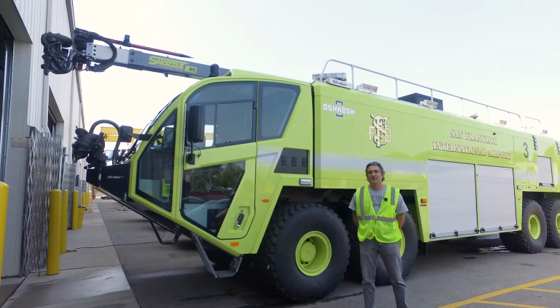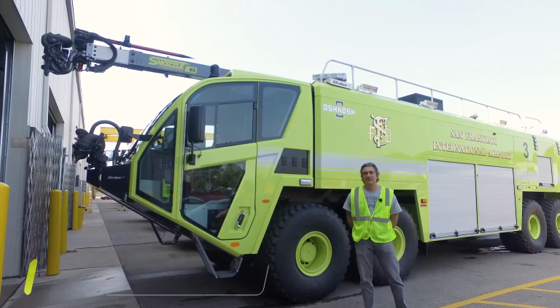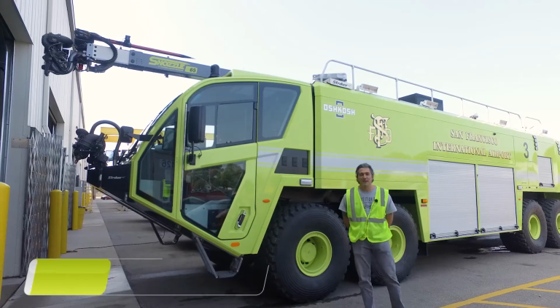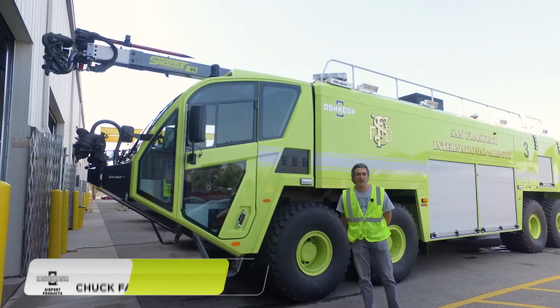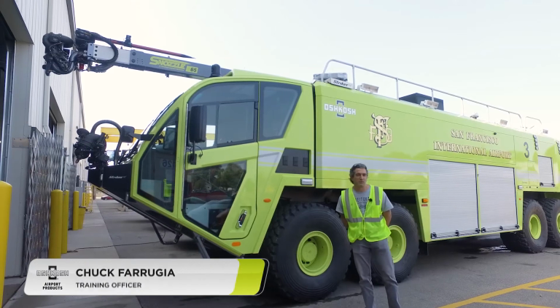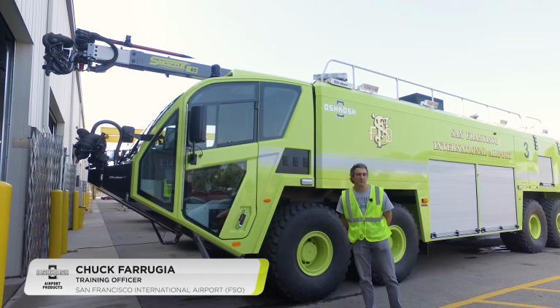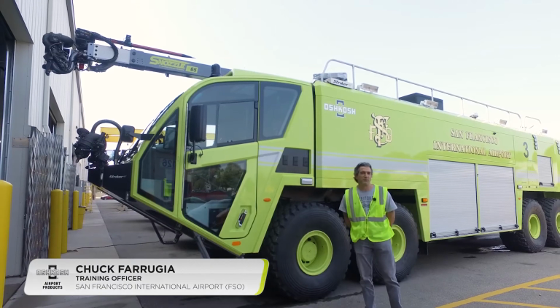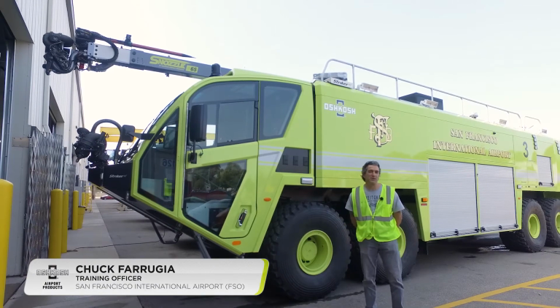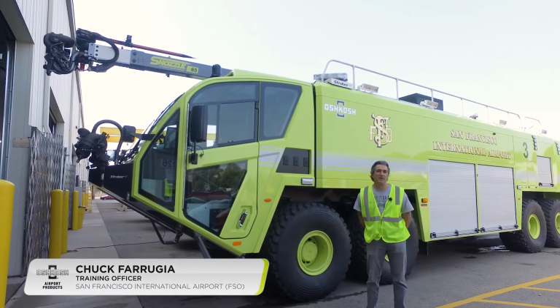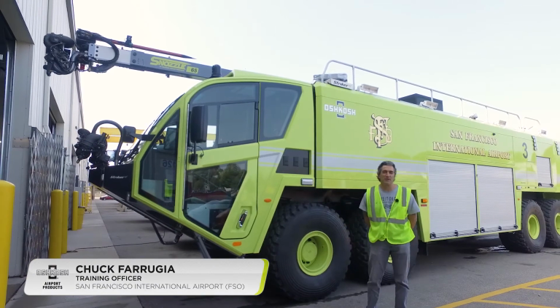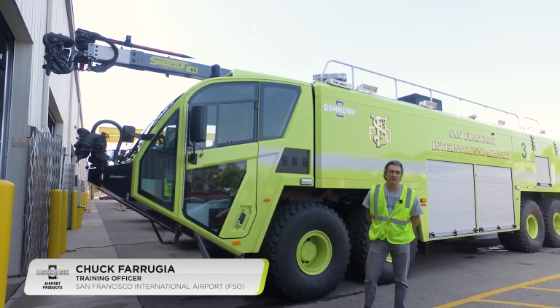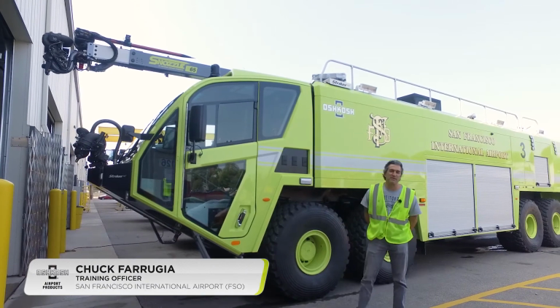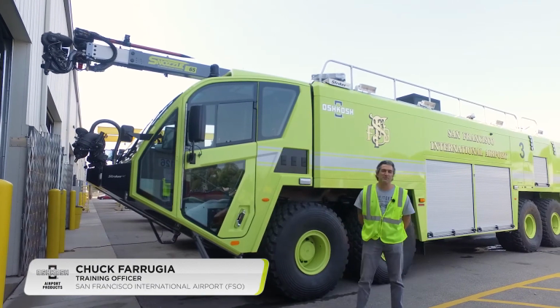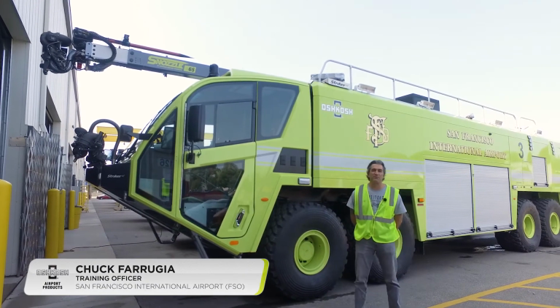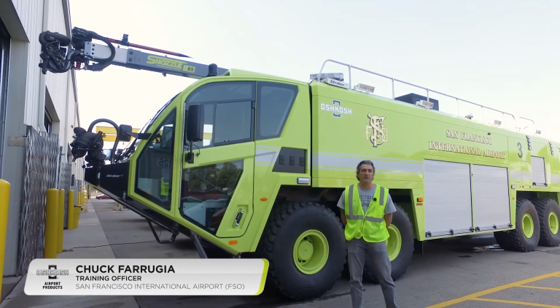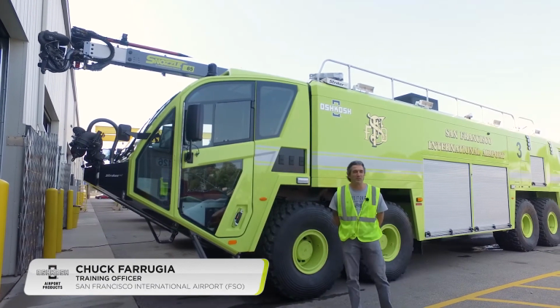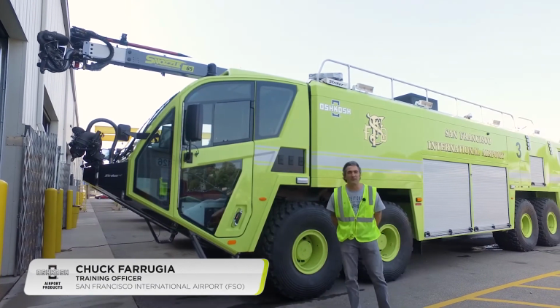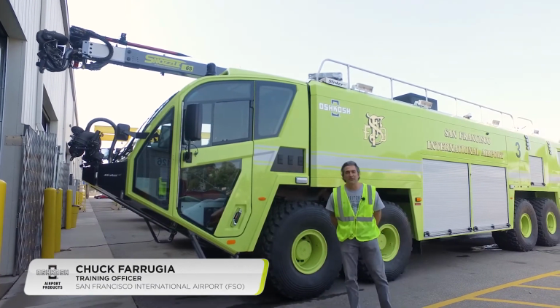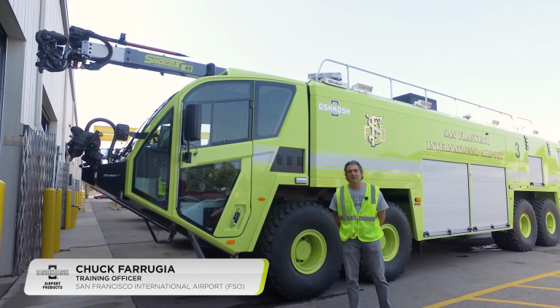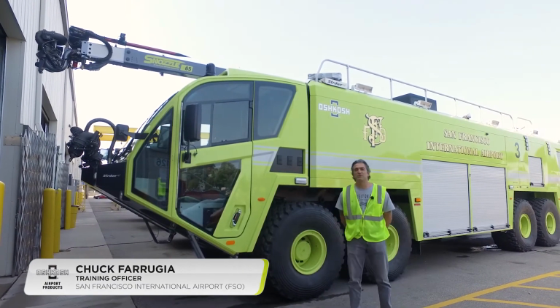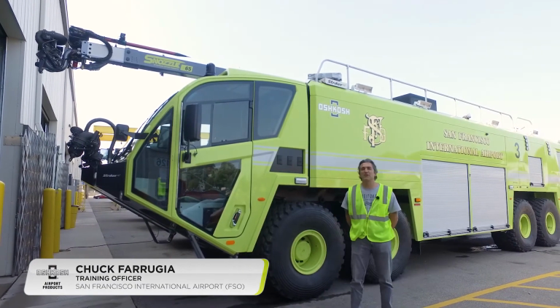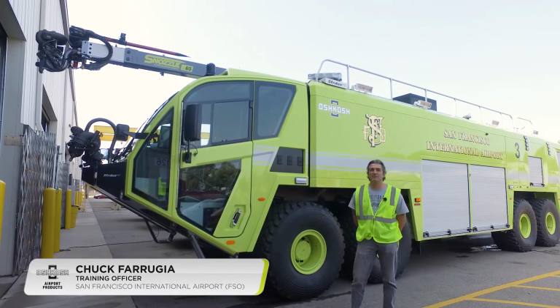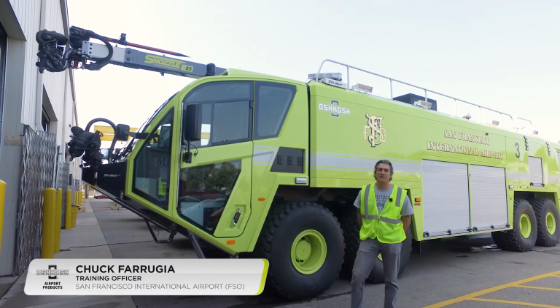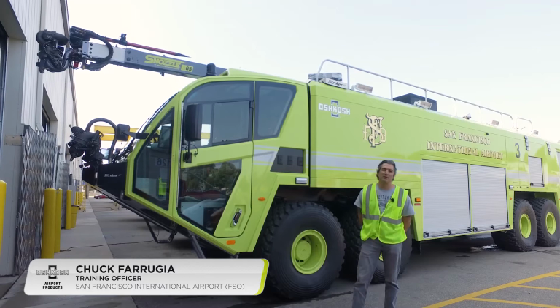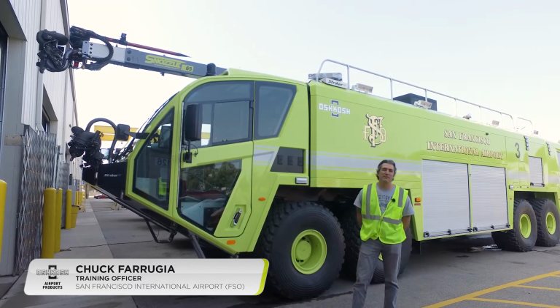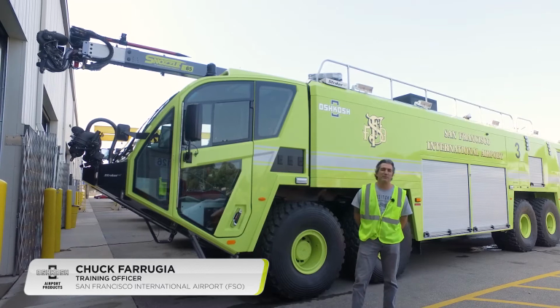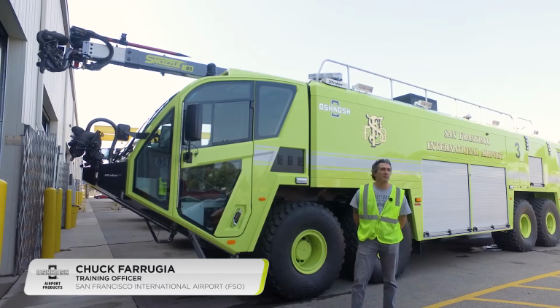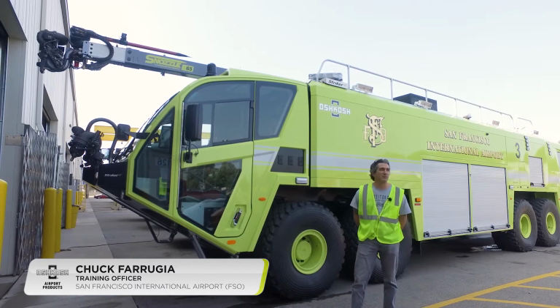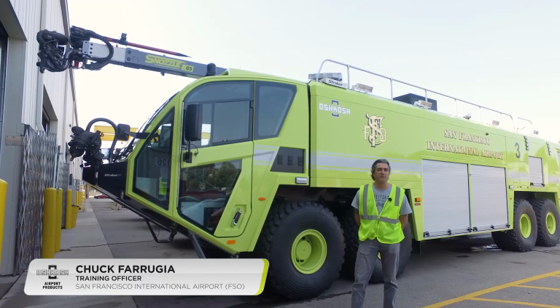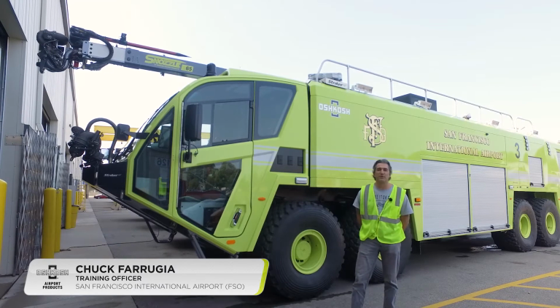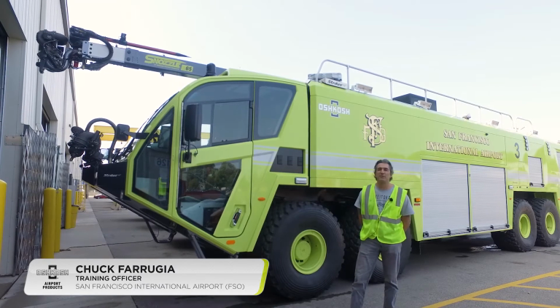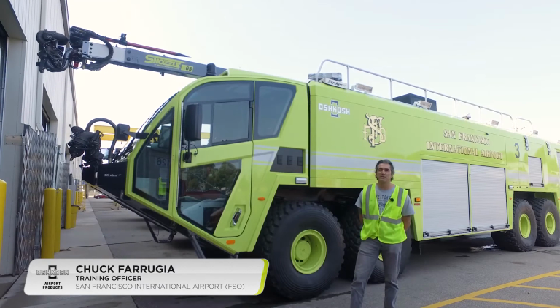Hi, I'm Chuck Farrugia. I work for the San Francisco Fire Department. I'm a training officer, and I've been with the department for 33 years.